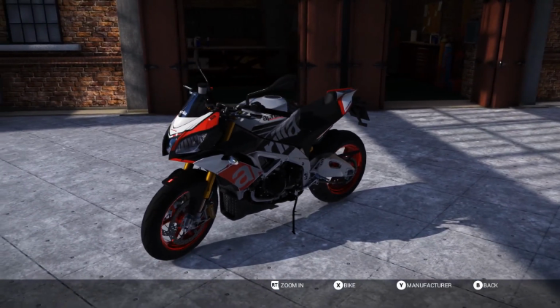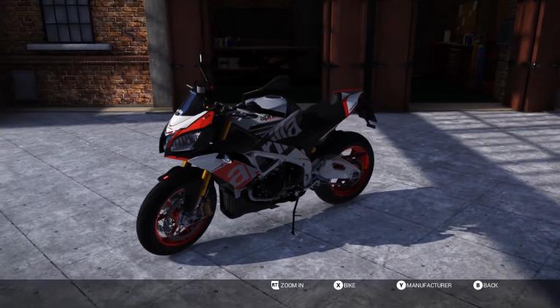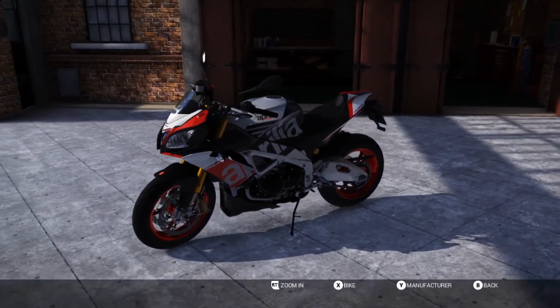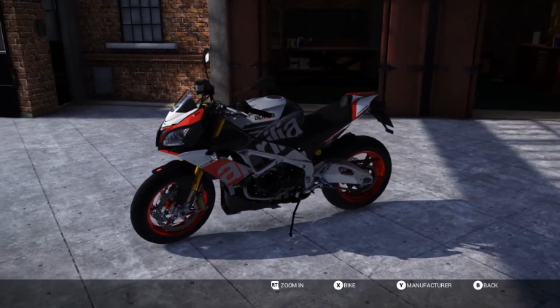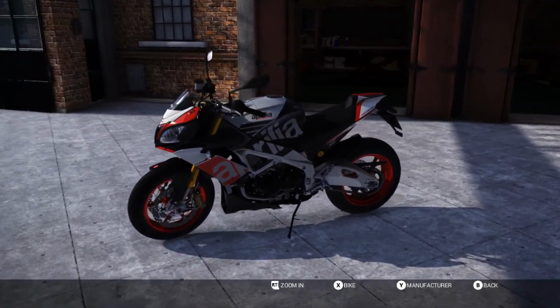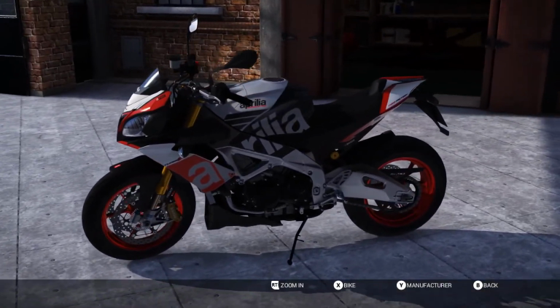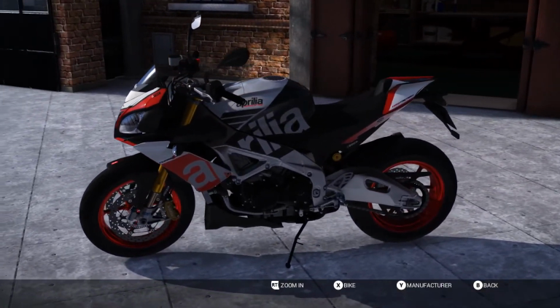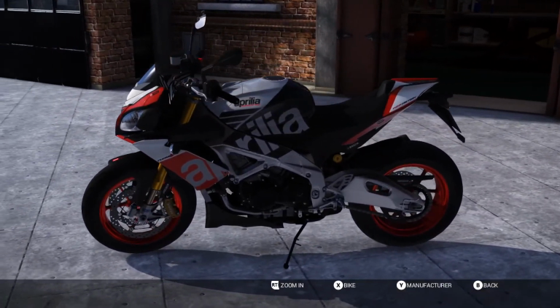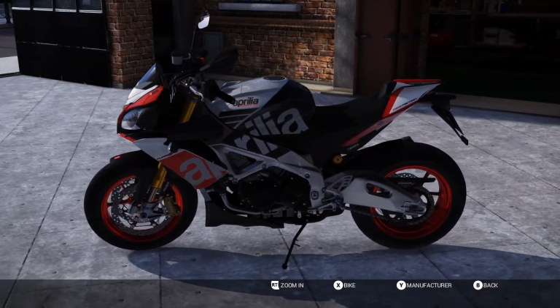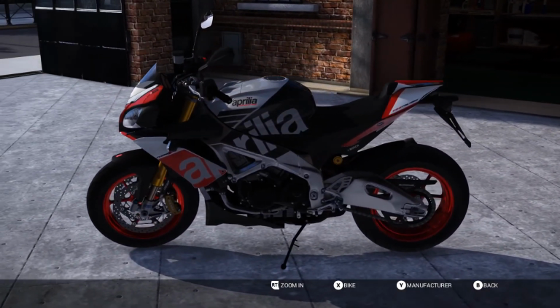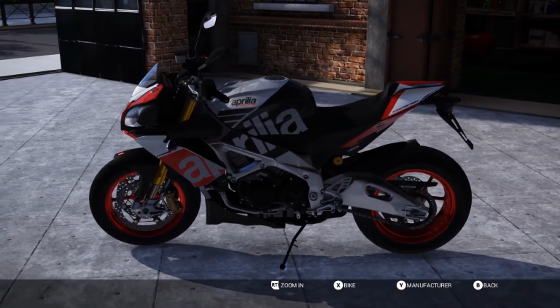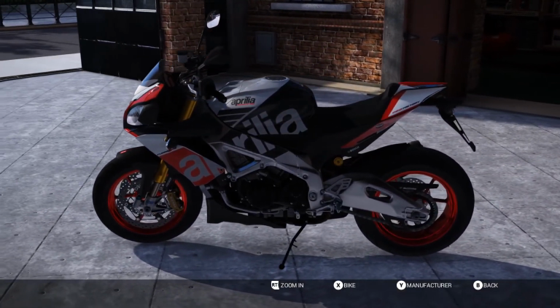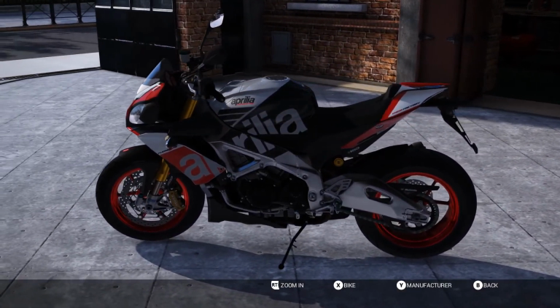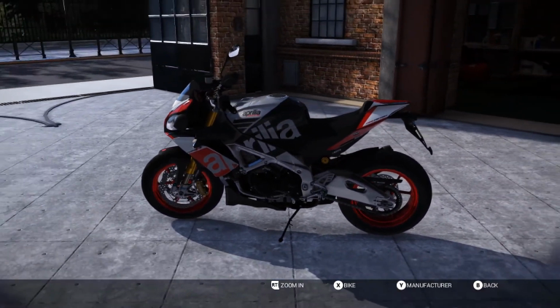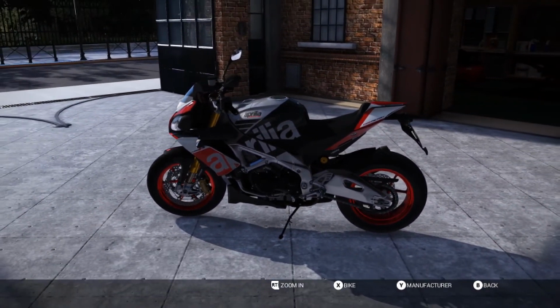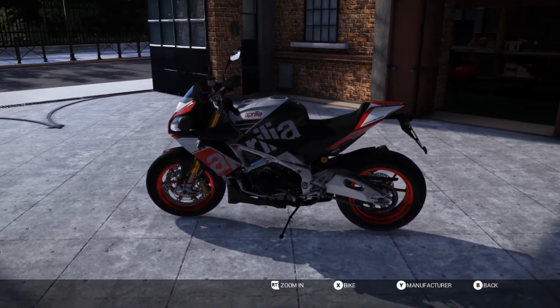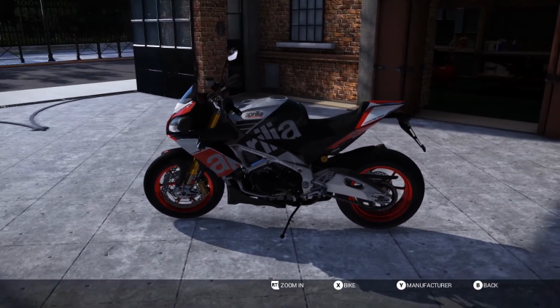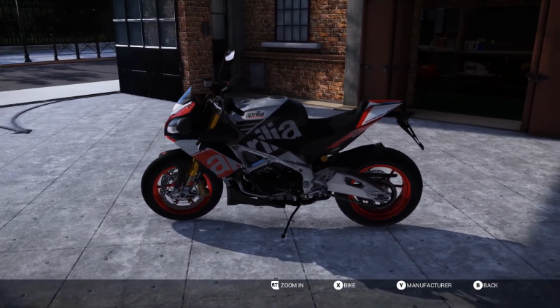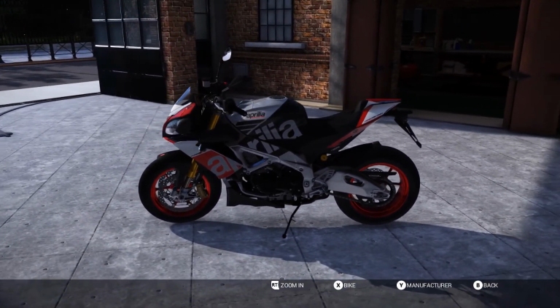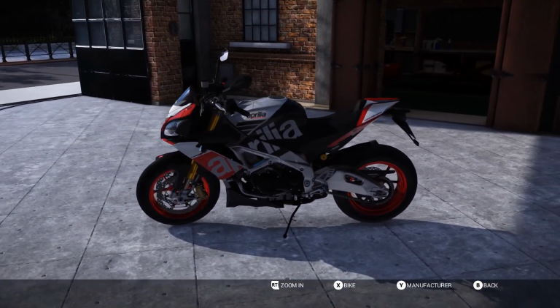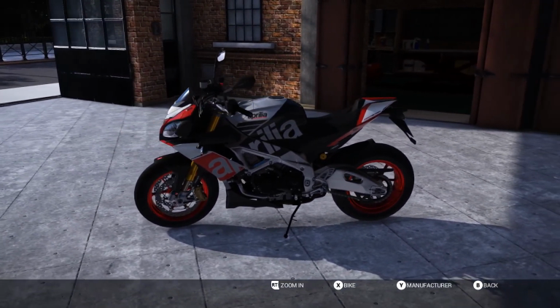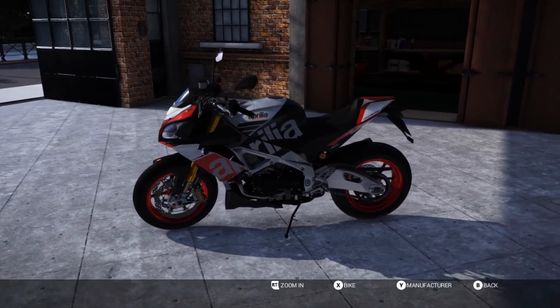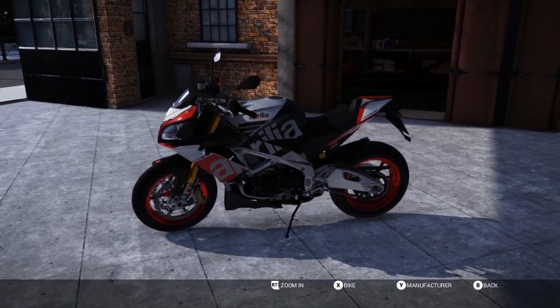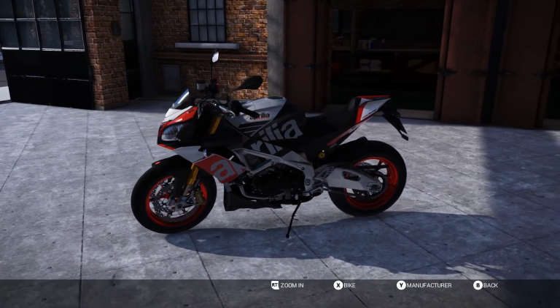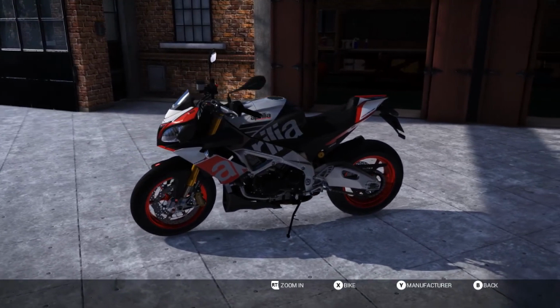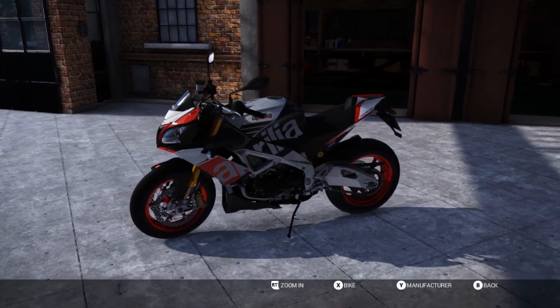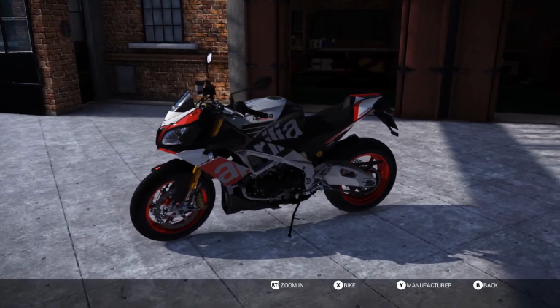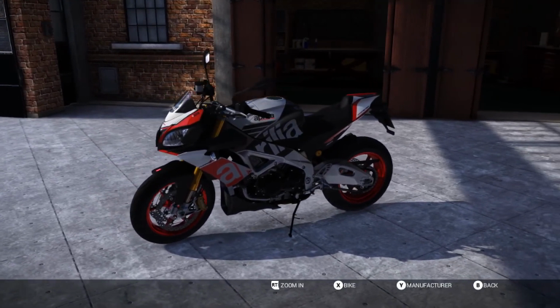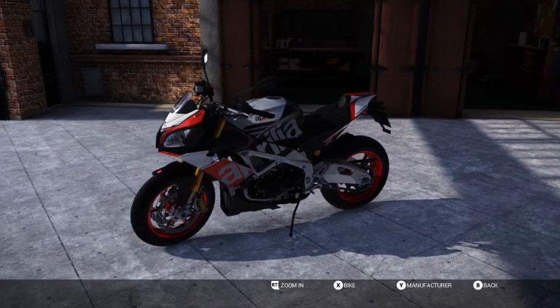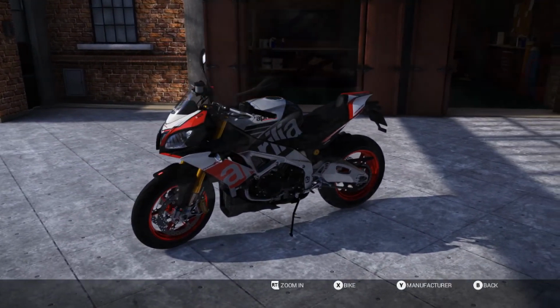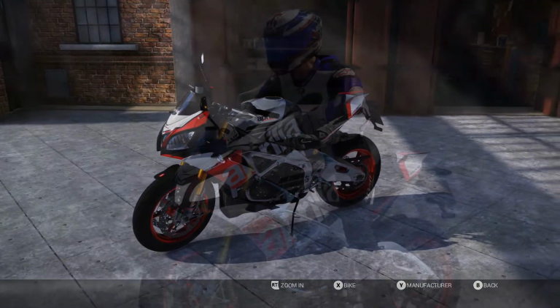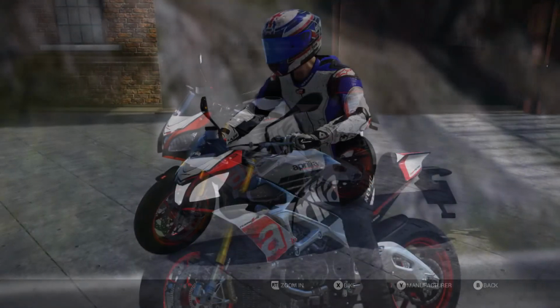I absolutely love the look of this bike, and it's even better on the track, which I'm going to show you right now.